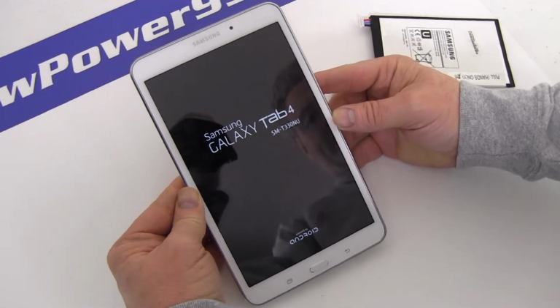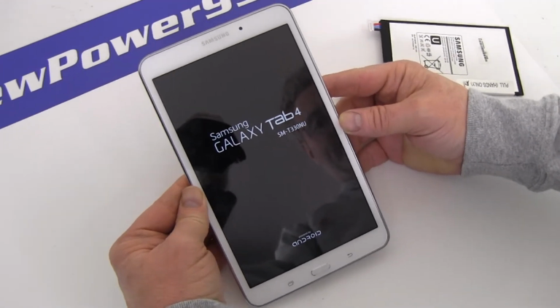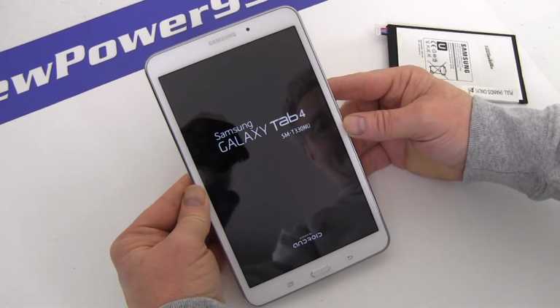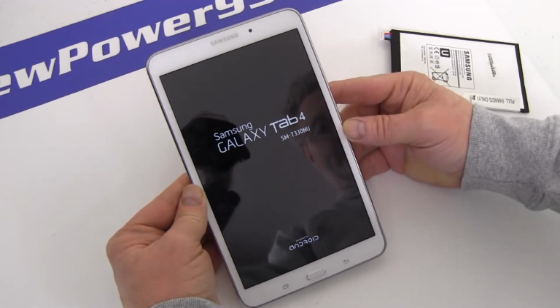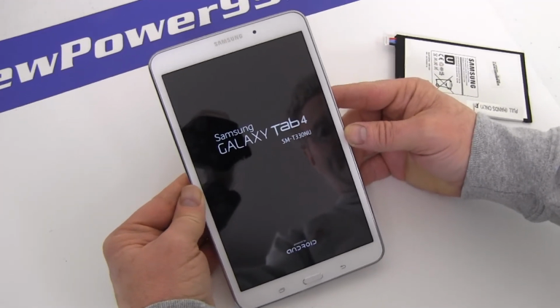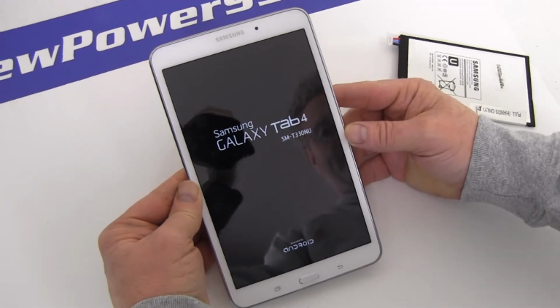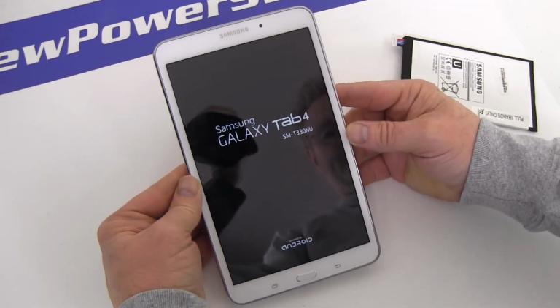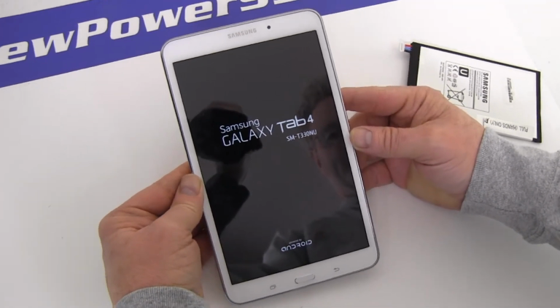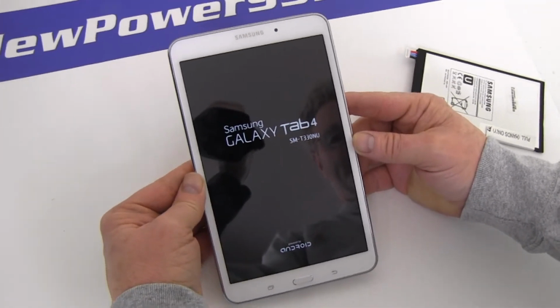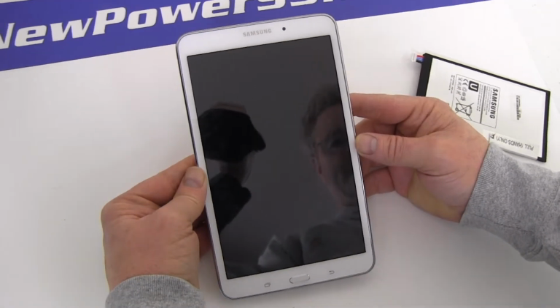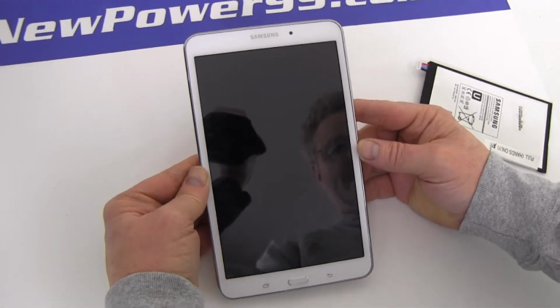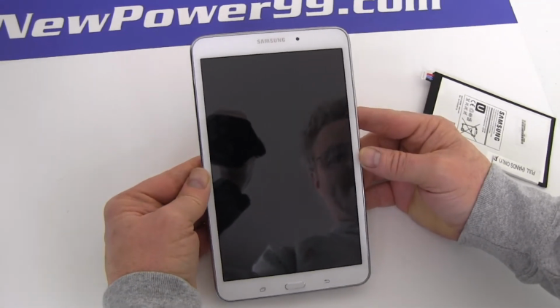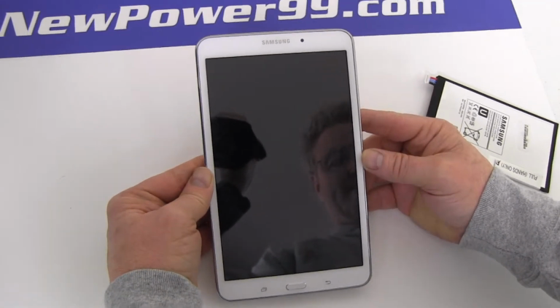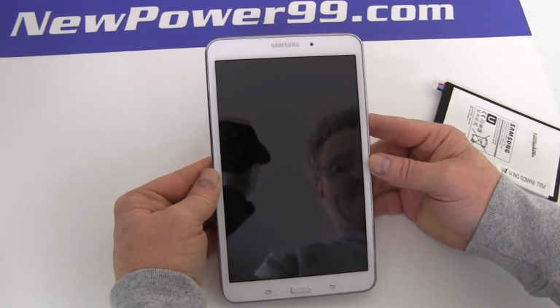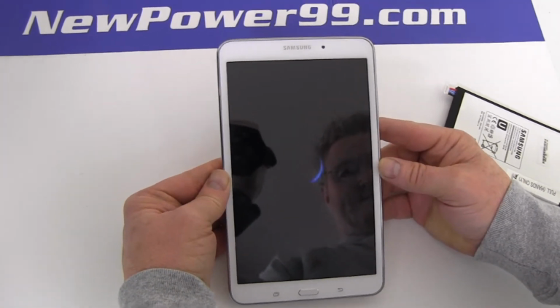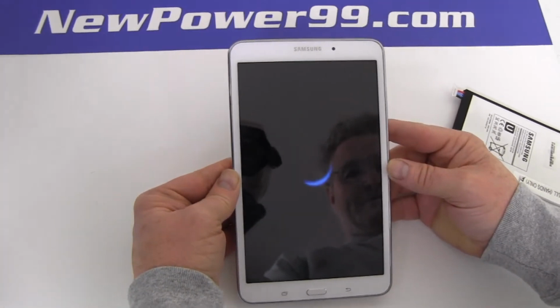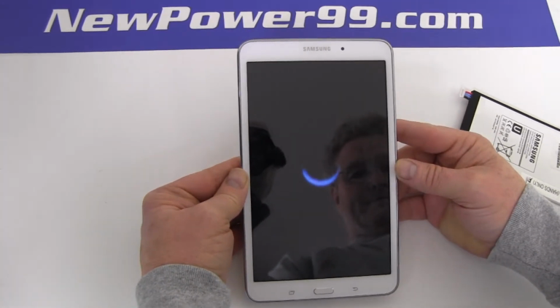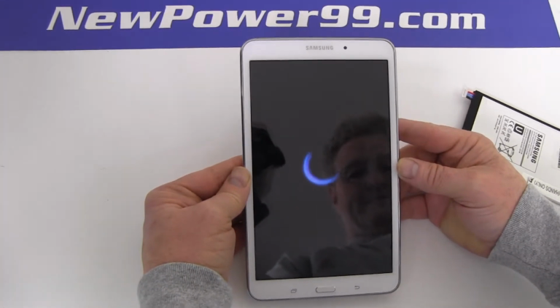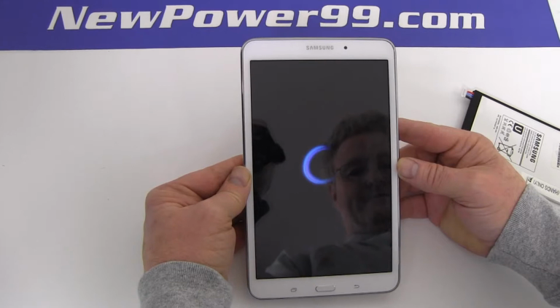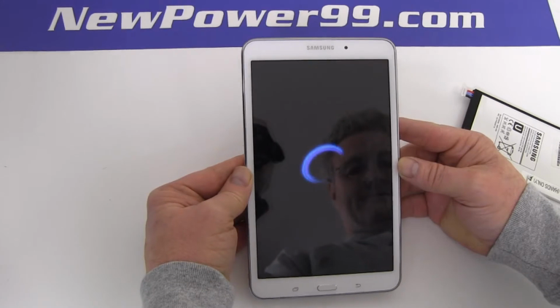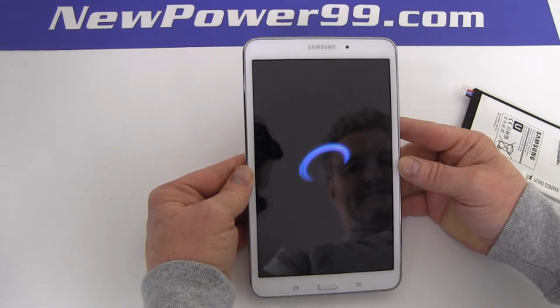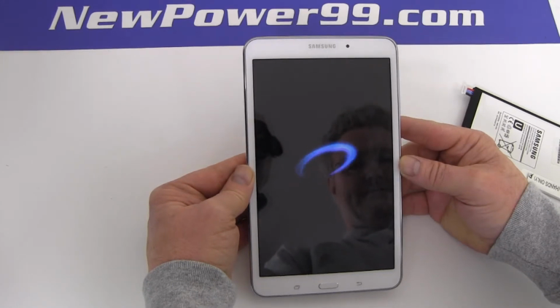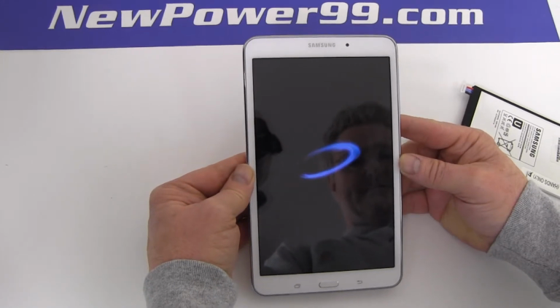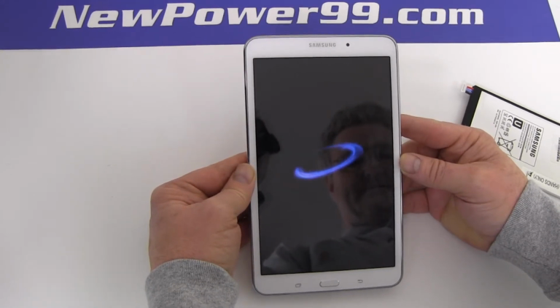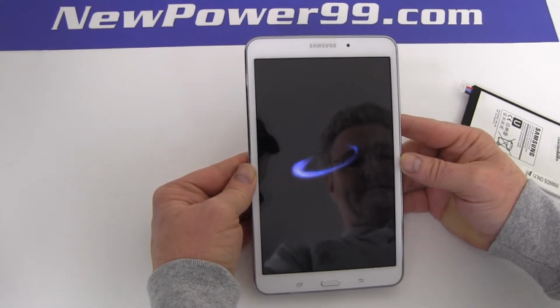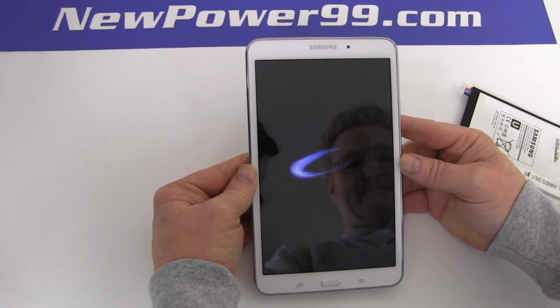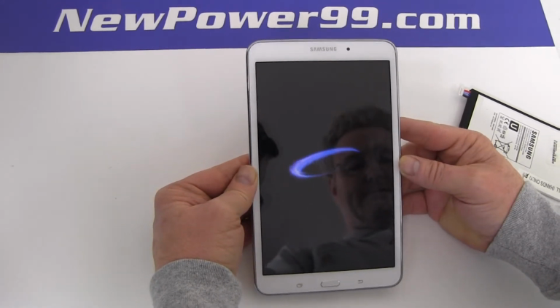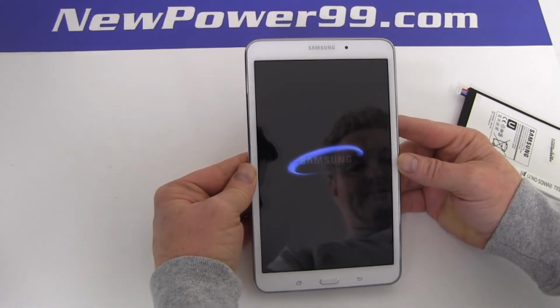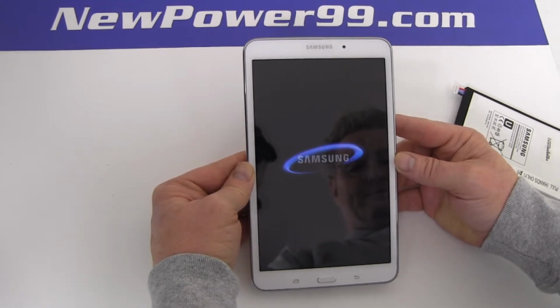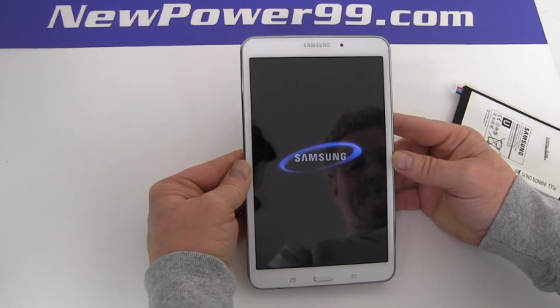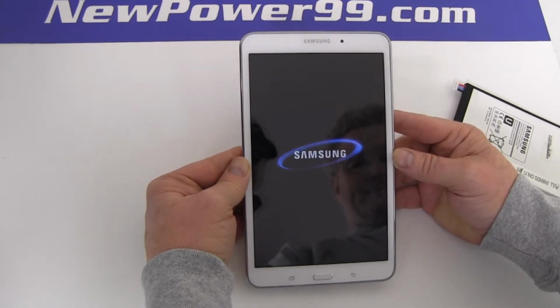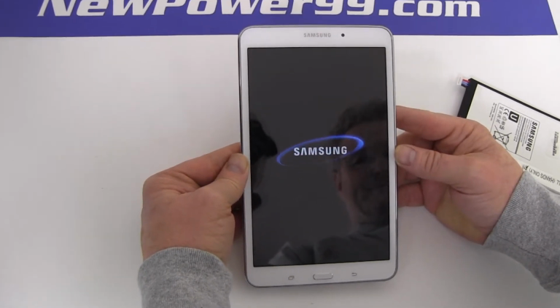Your Galaxy Tab 4 should now work perfectly. Be sure to charge the device for at least two hours before continuing to use.